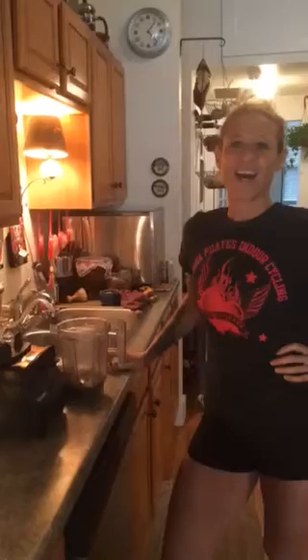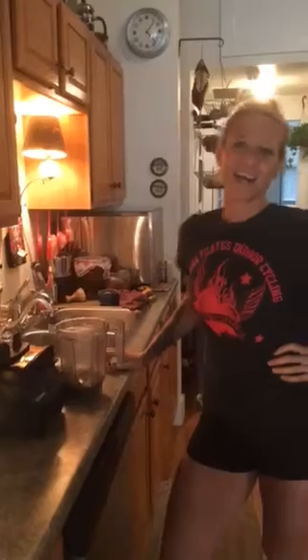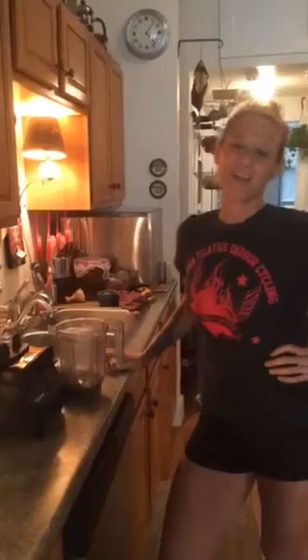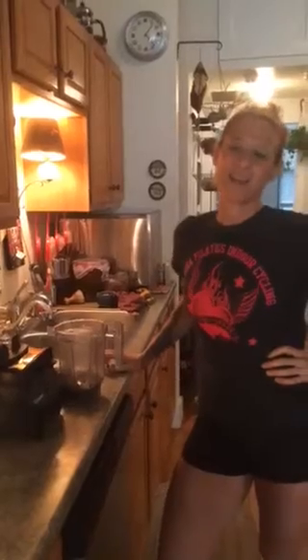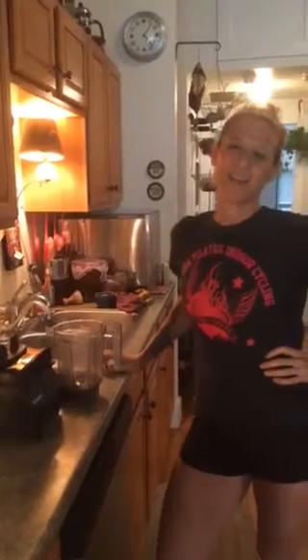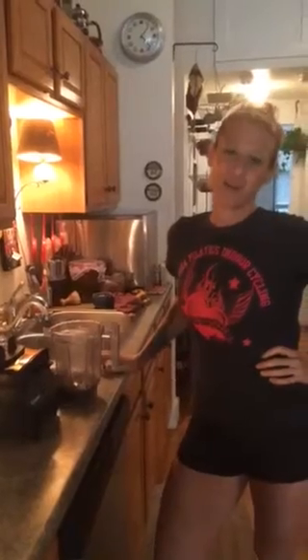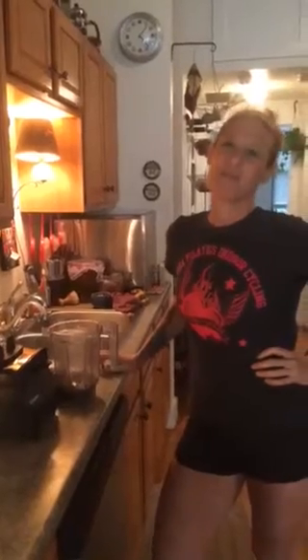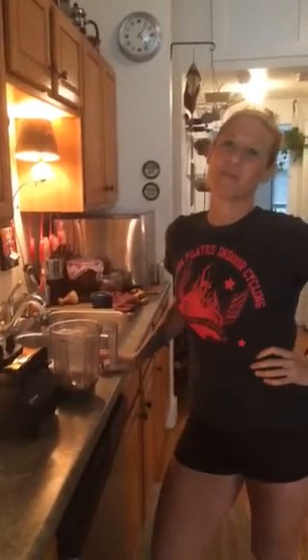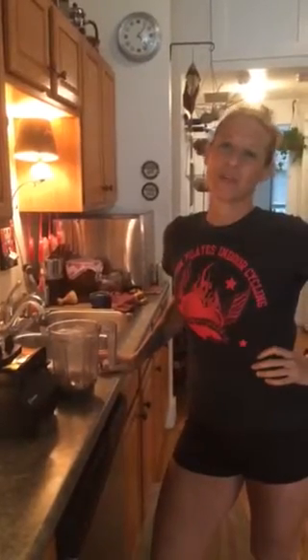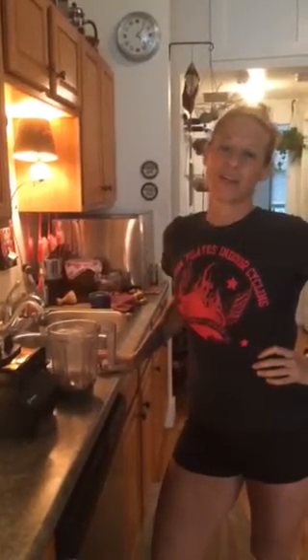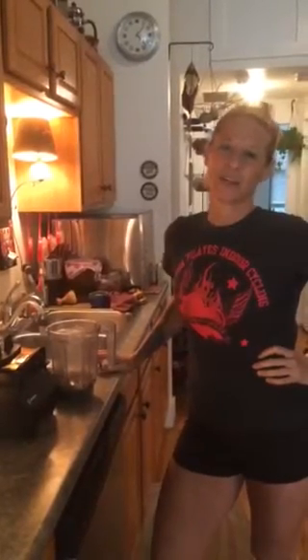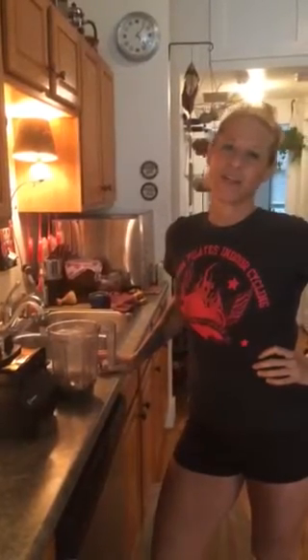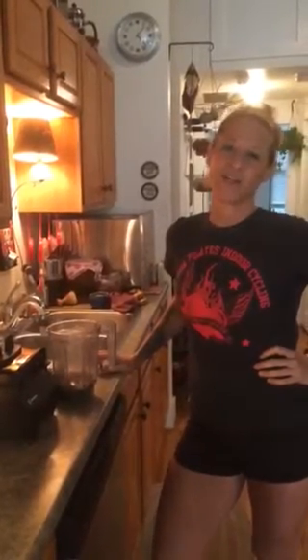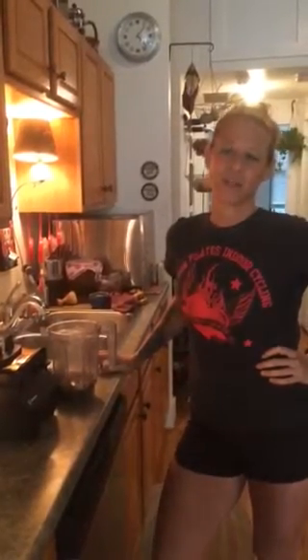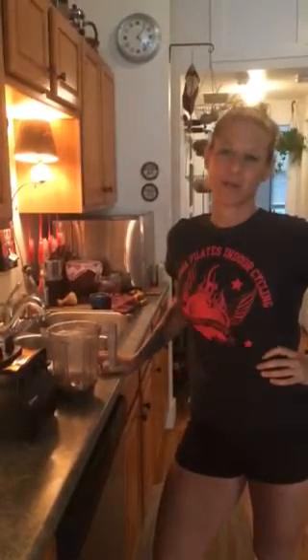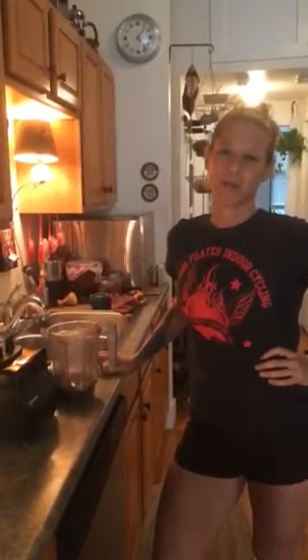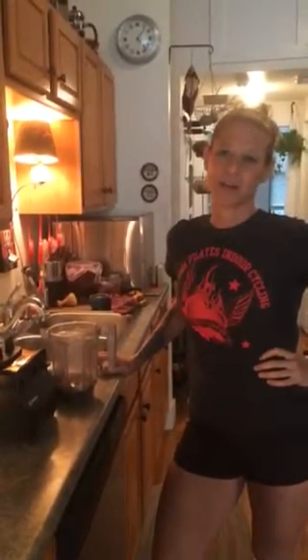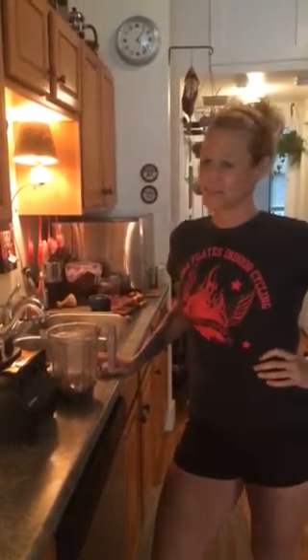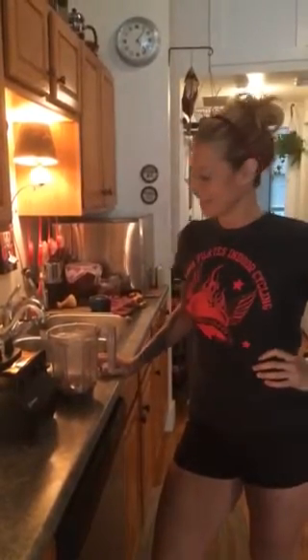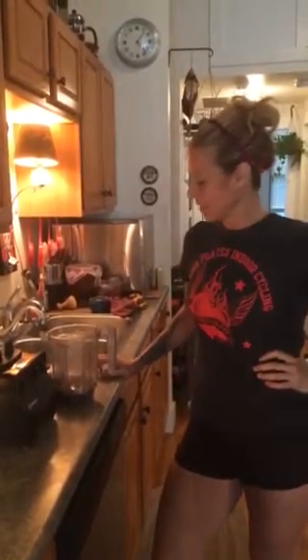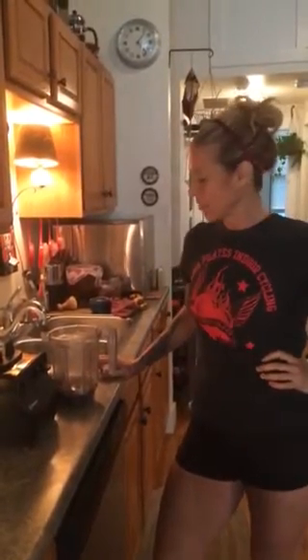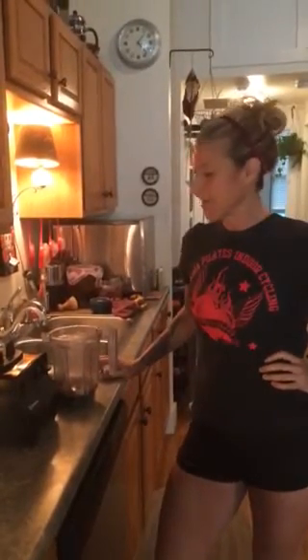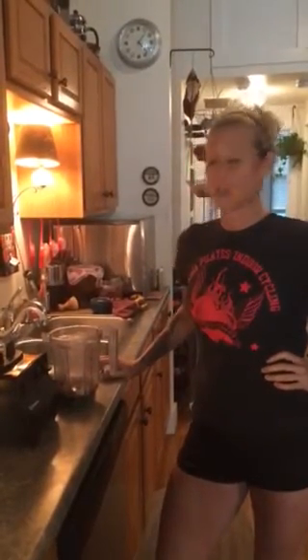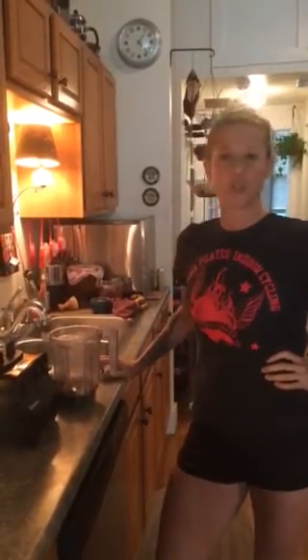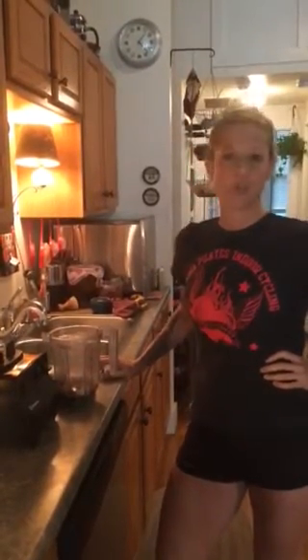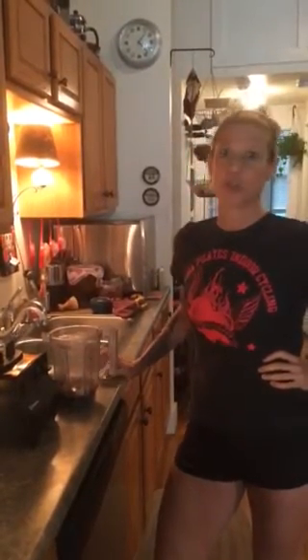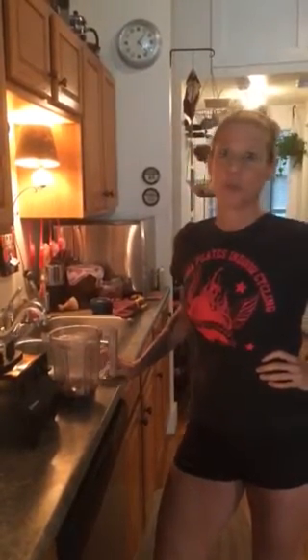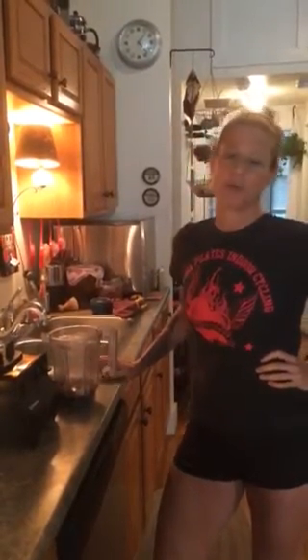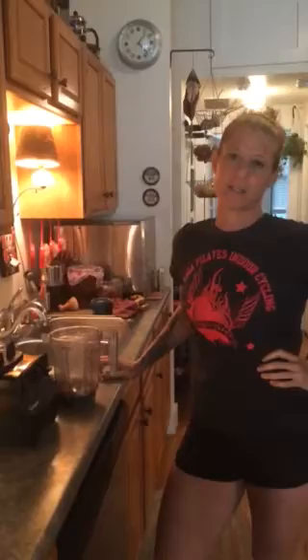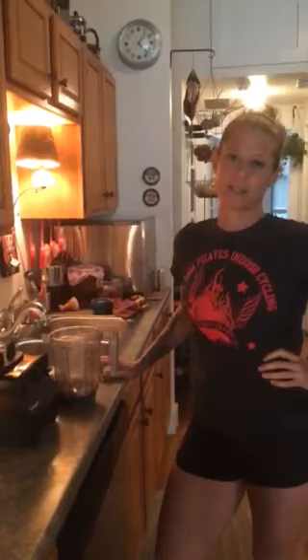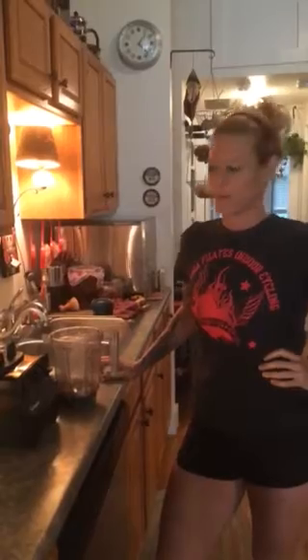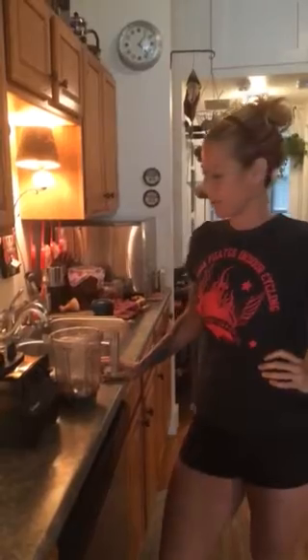Hi, I'm Ellen Abraham from Burning Heart Hot Yoga Spin and Pilates, and today we're going to make a super basic nut milk.